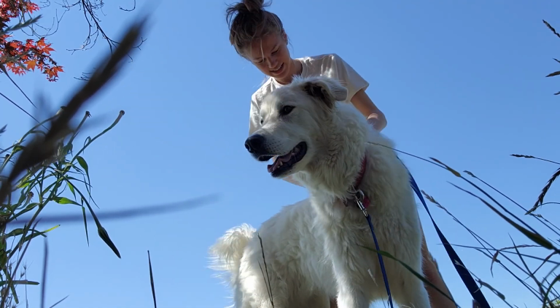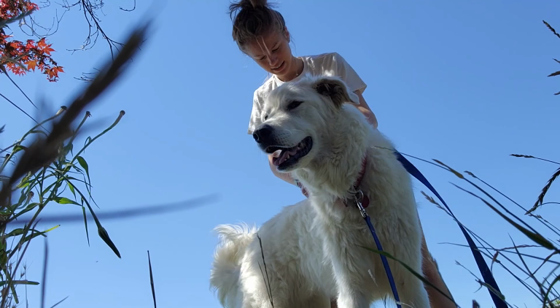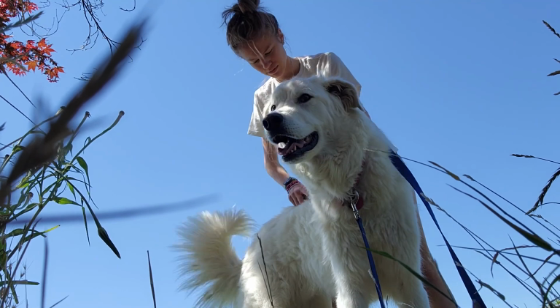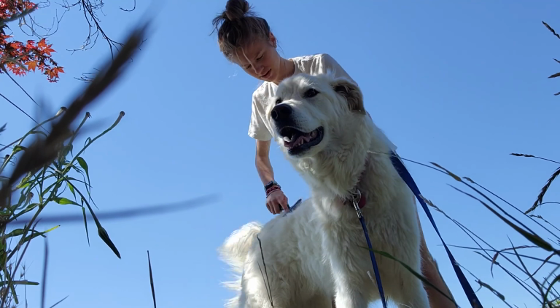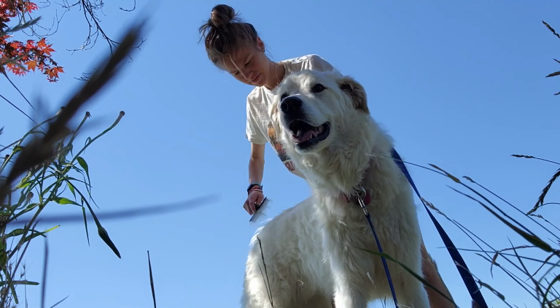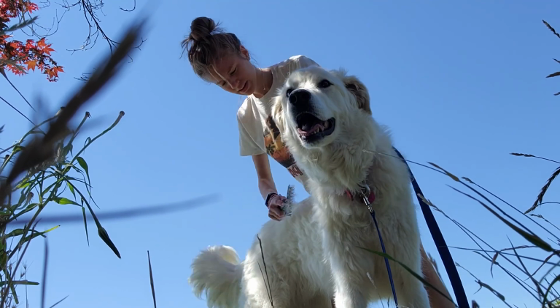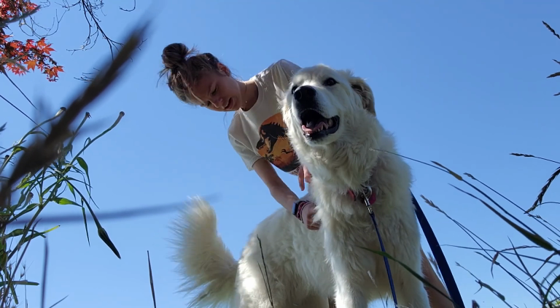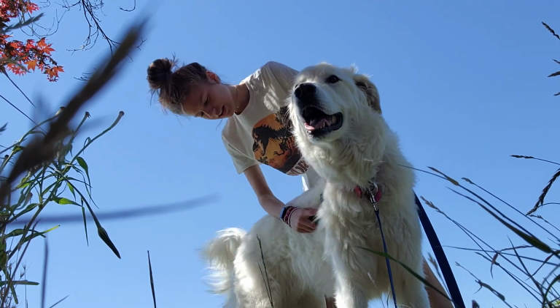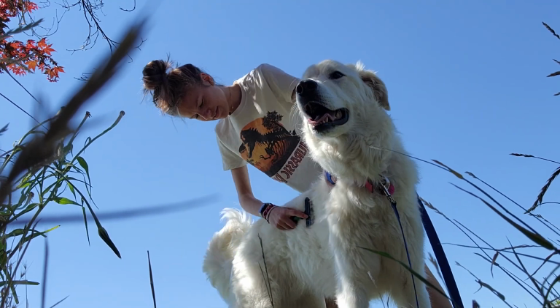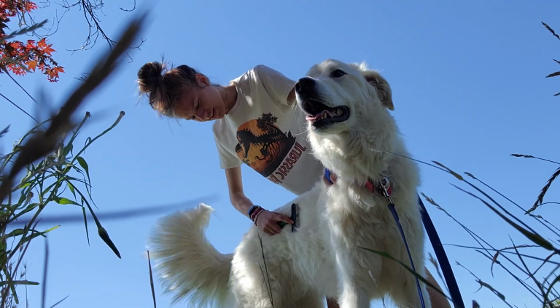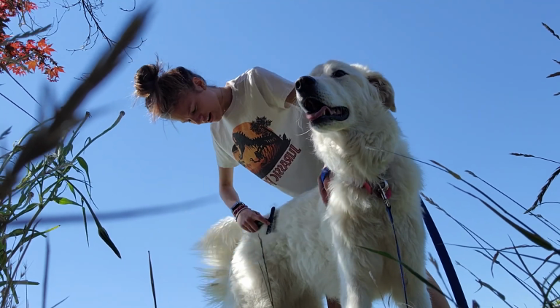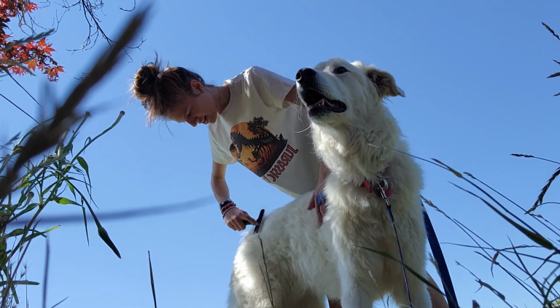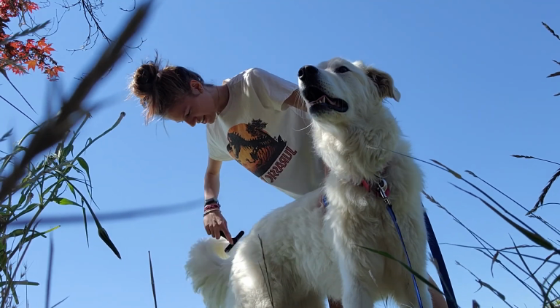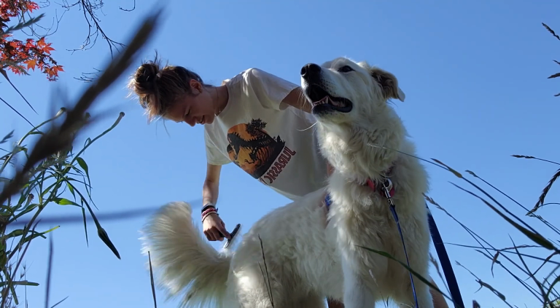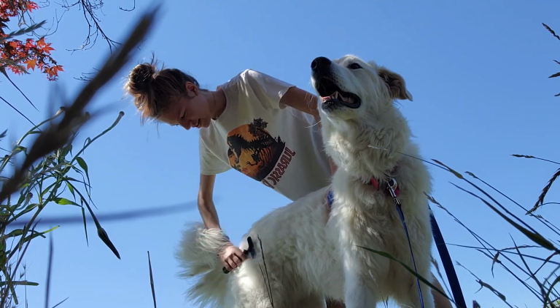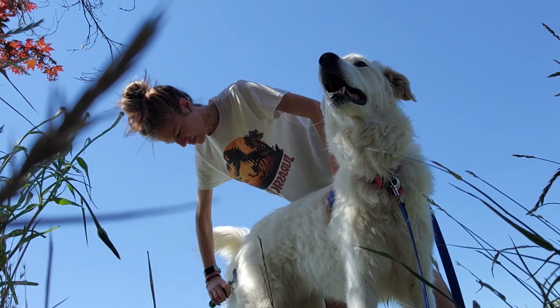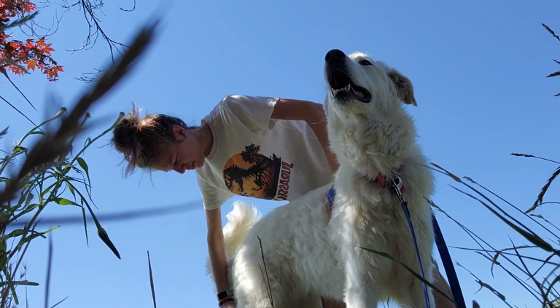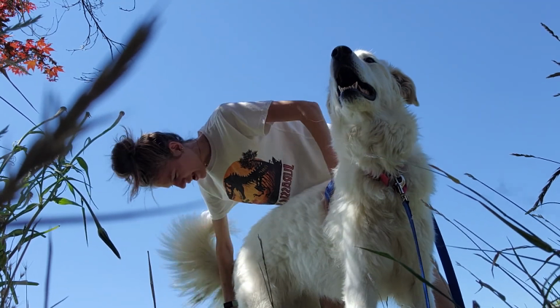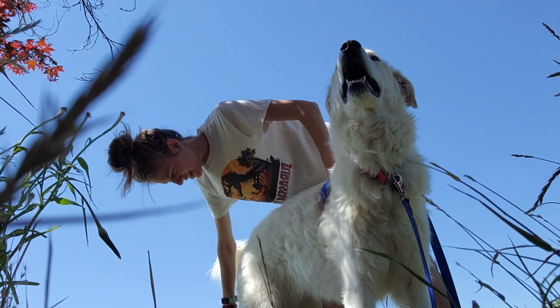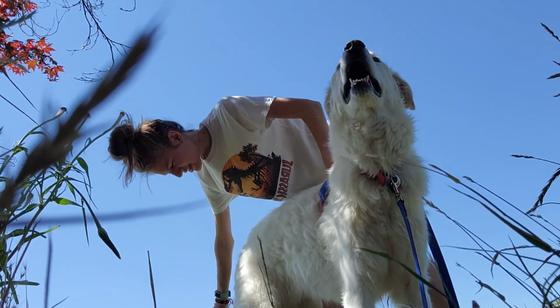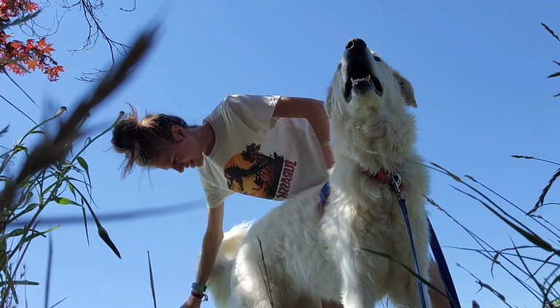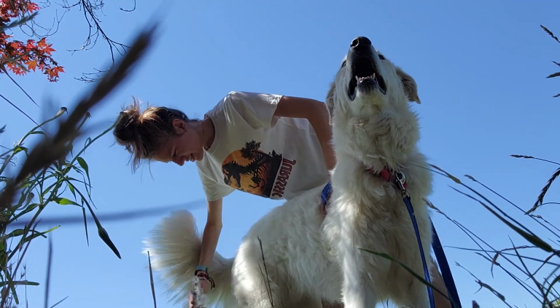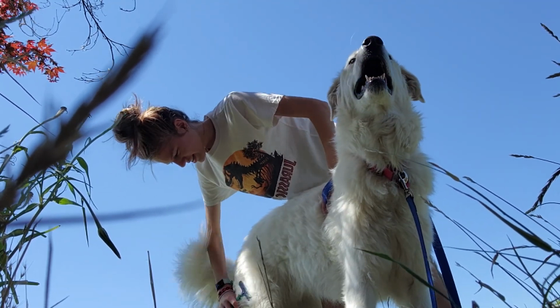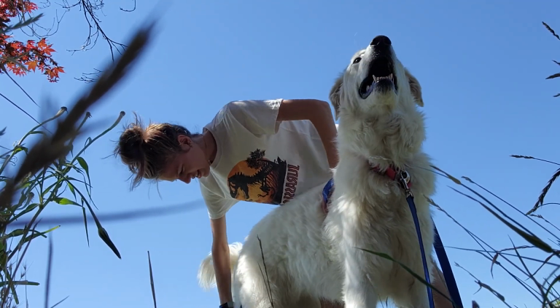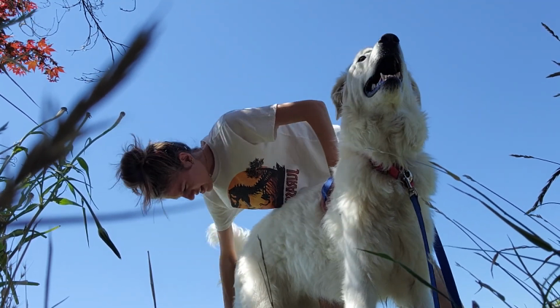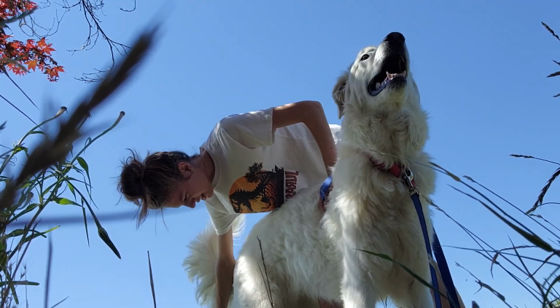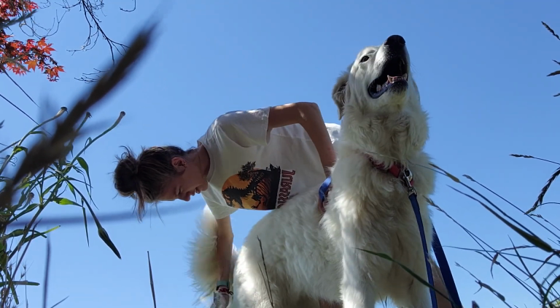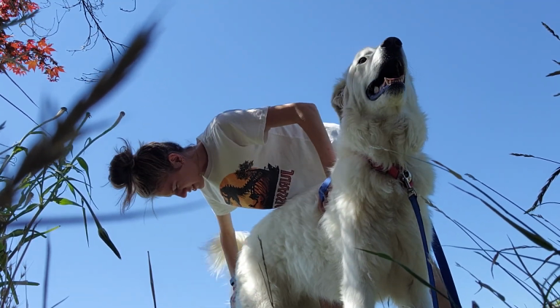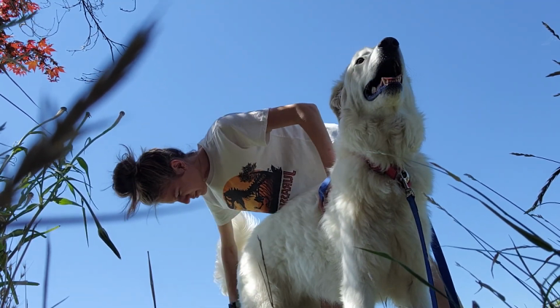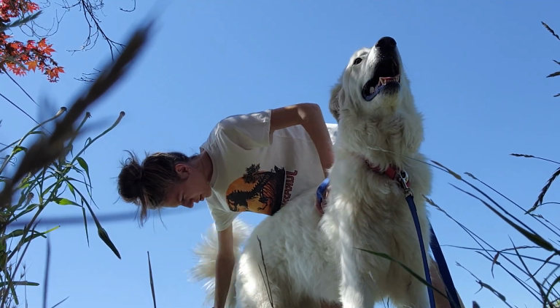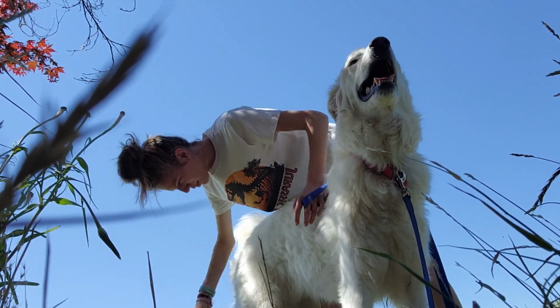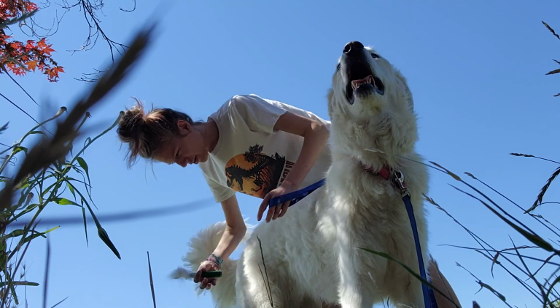Silly boy. A lot of it congregates around his back because he's a Malamute.